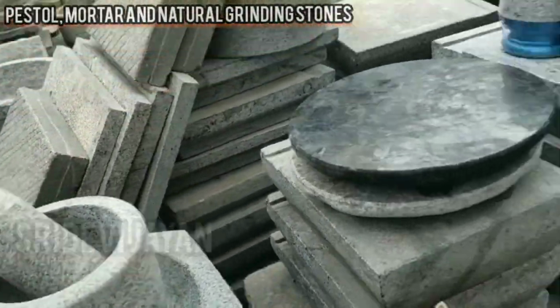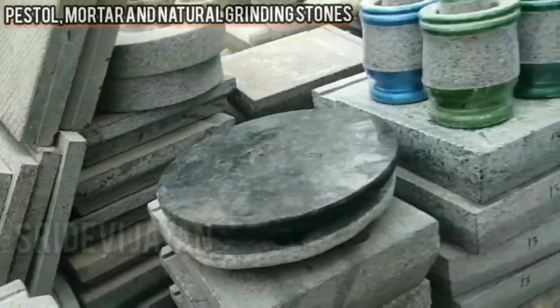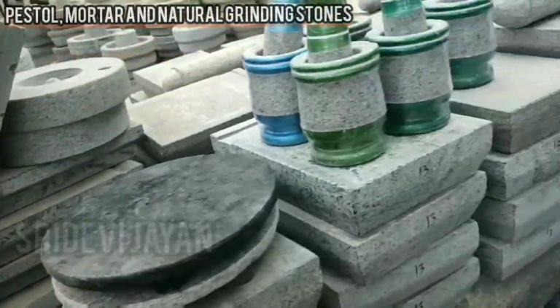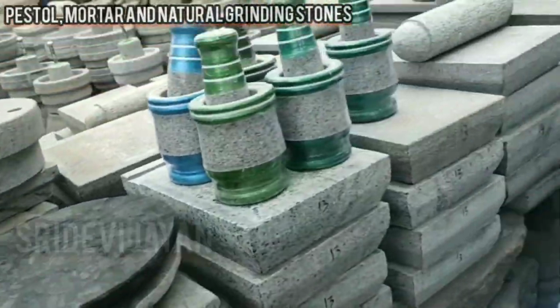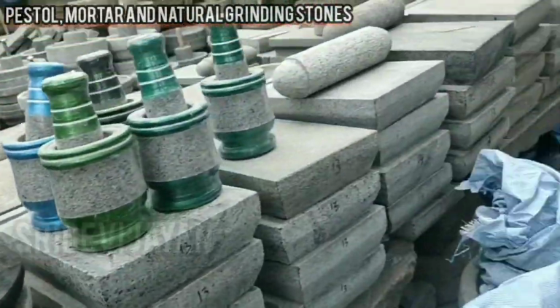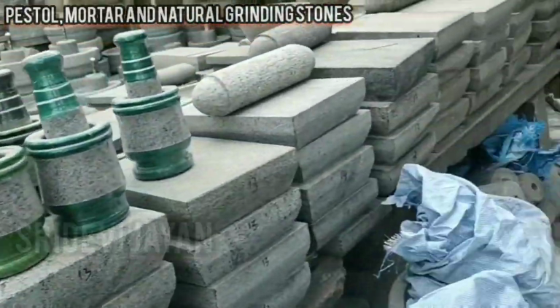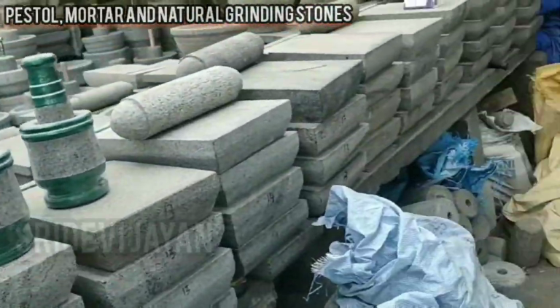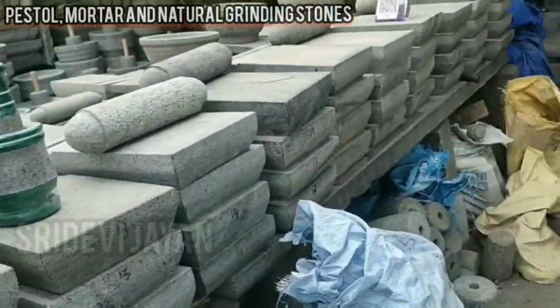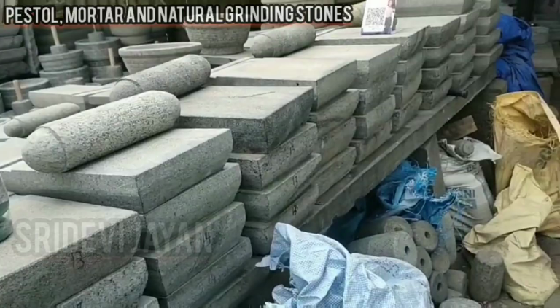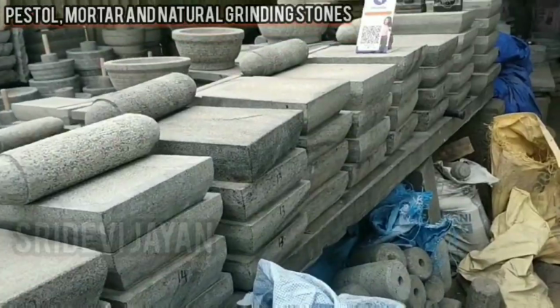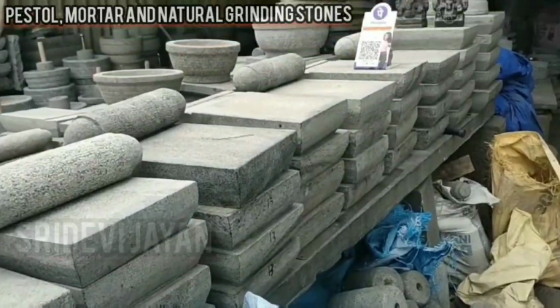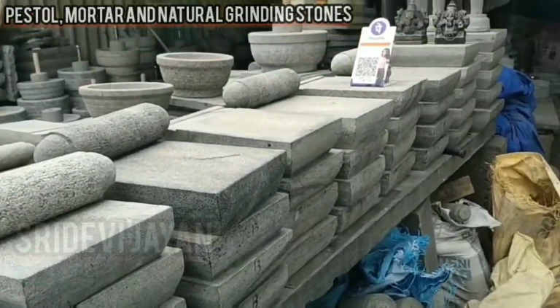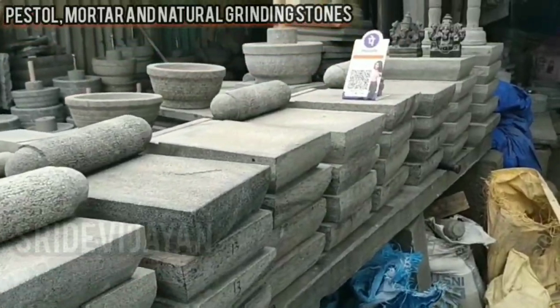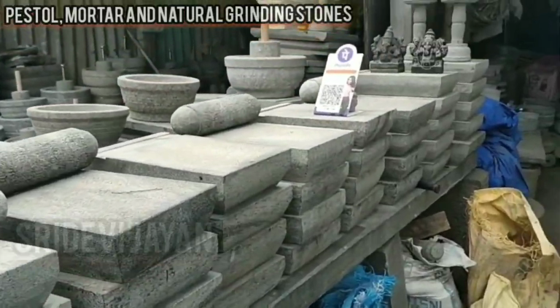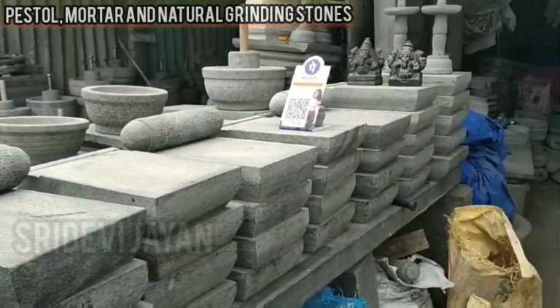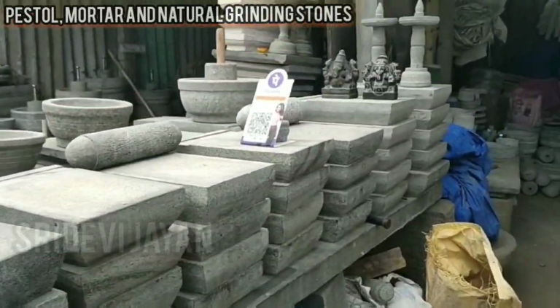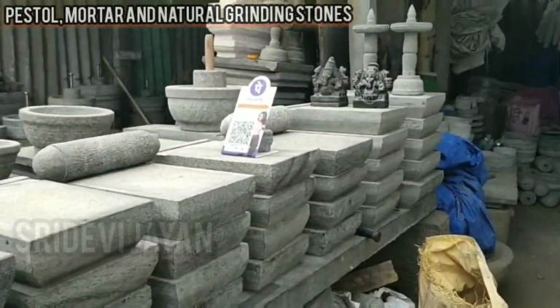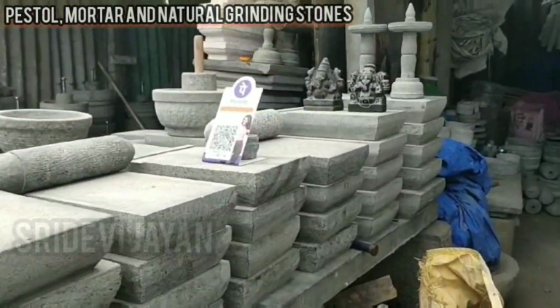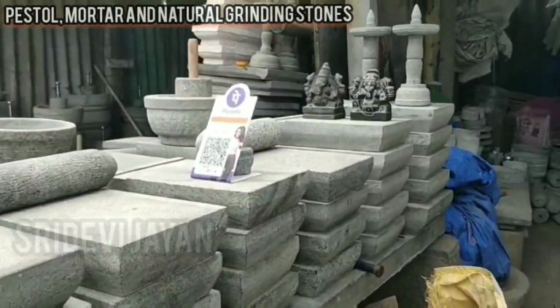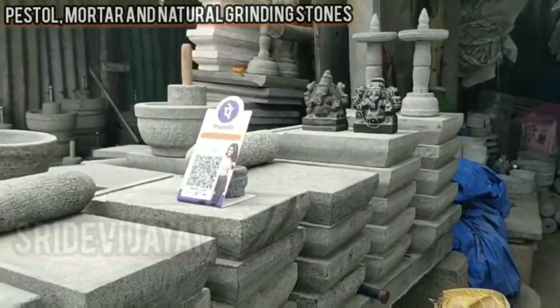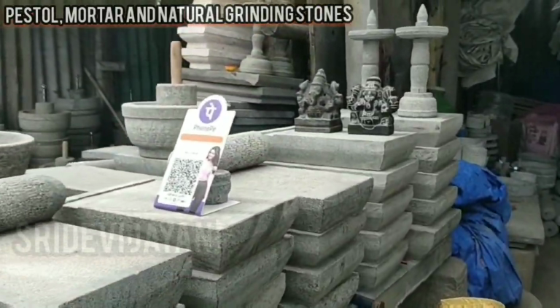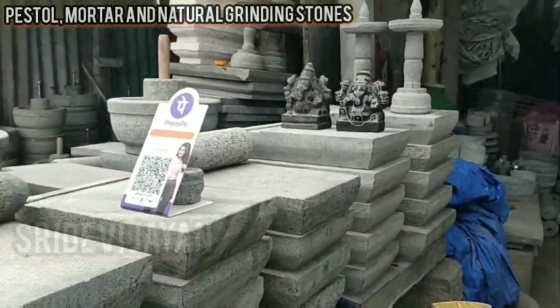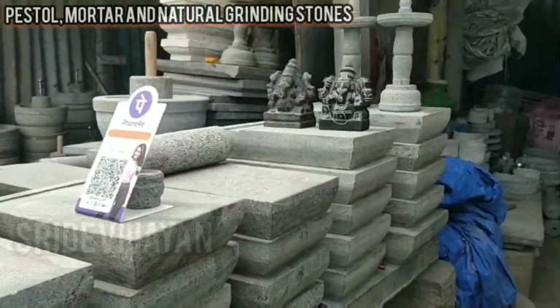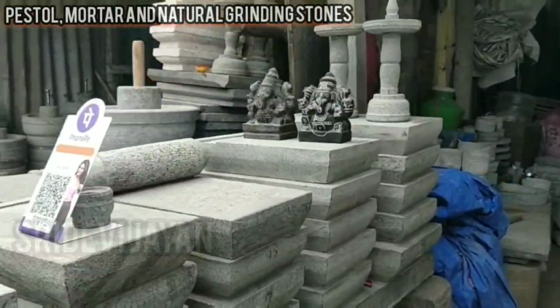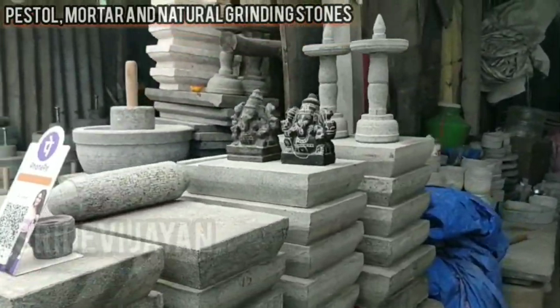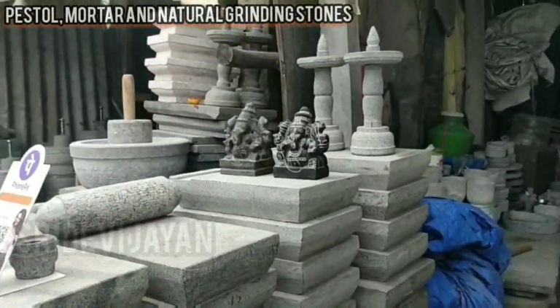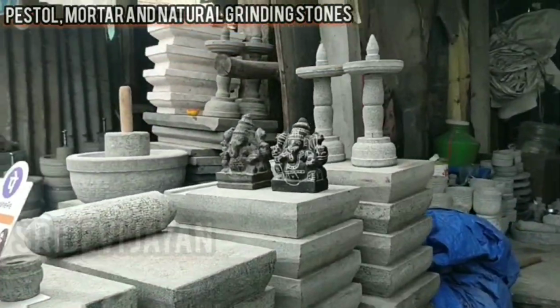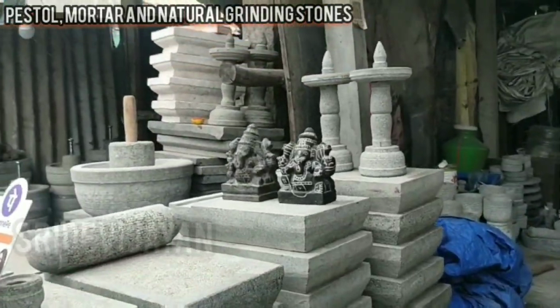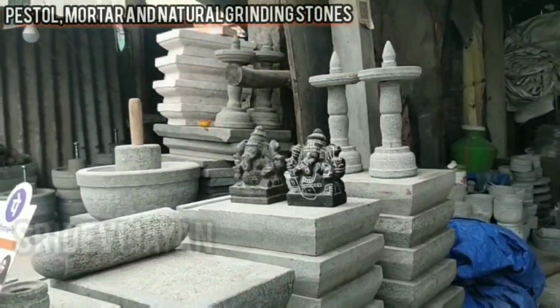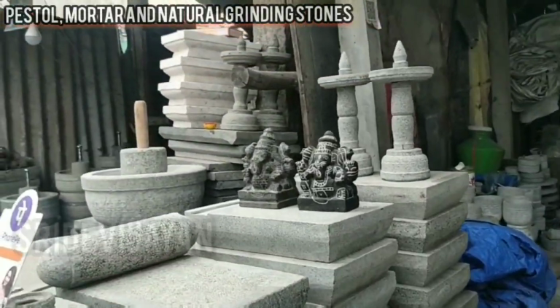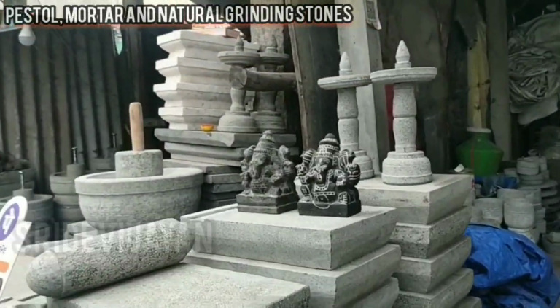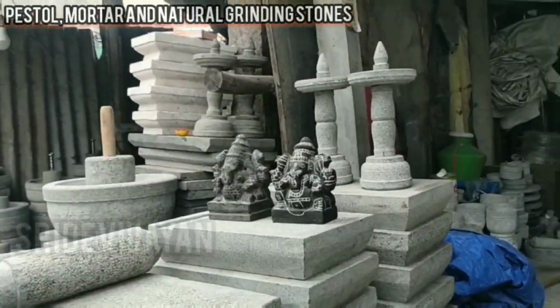Fantastic stone carving of Ganesha Moorthy and lamps are also available here.